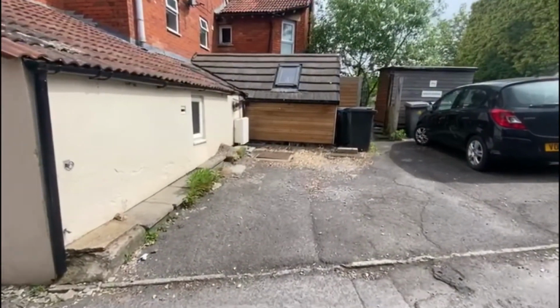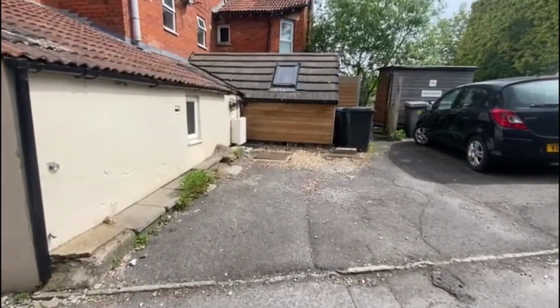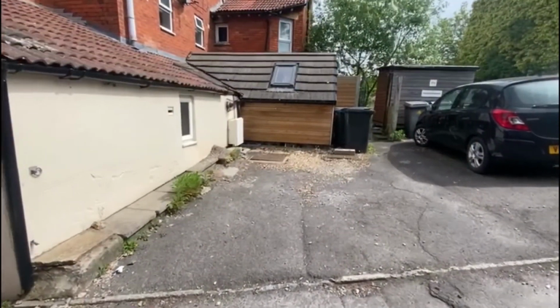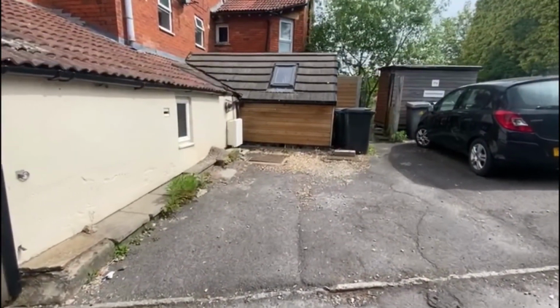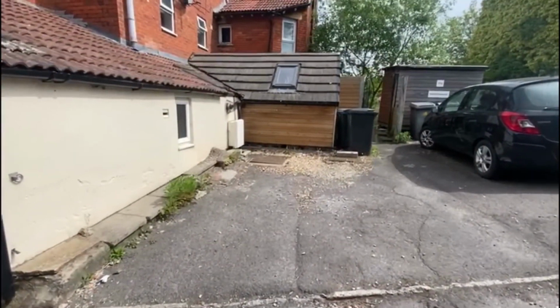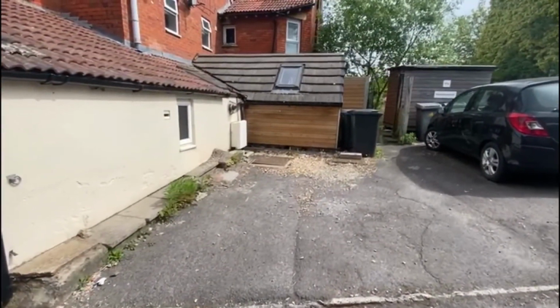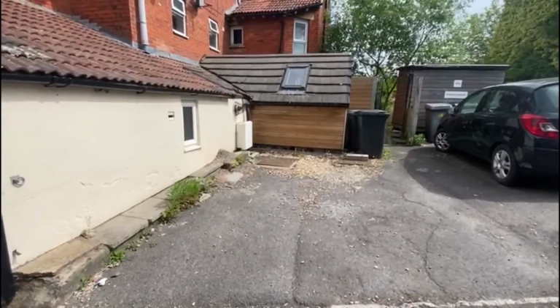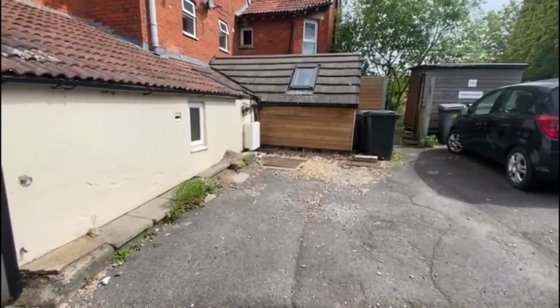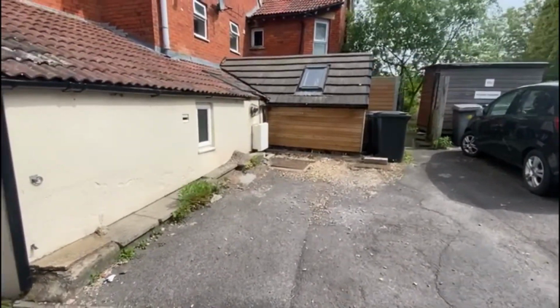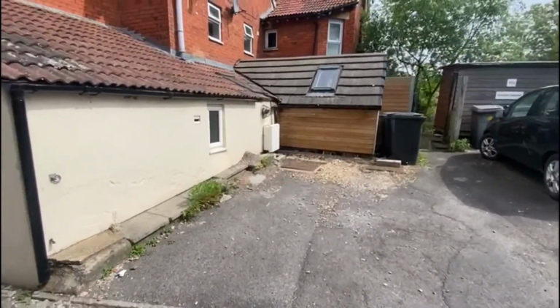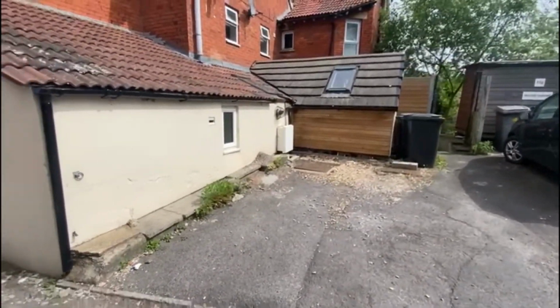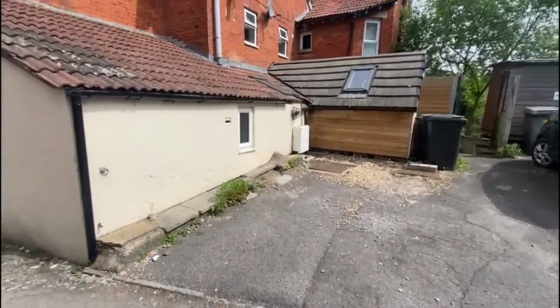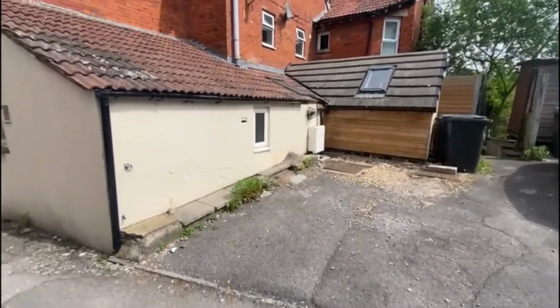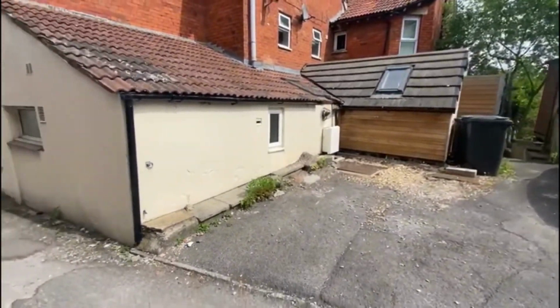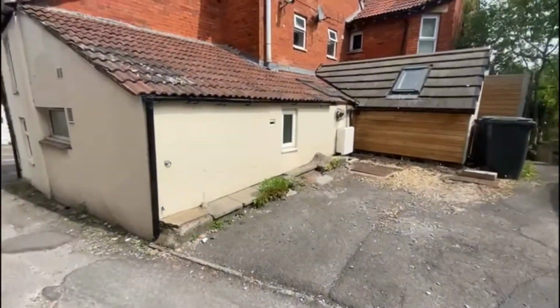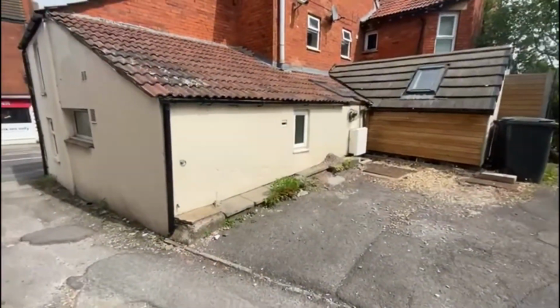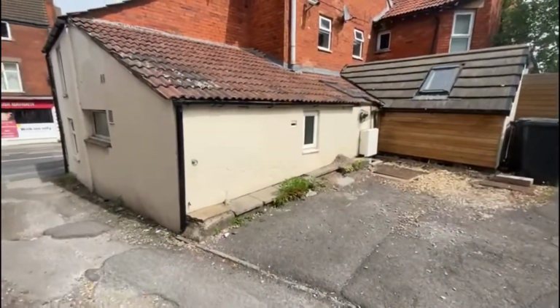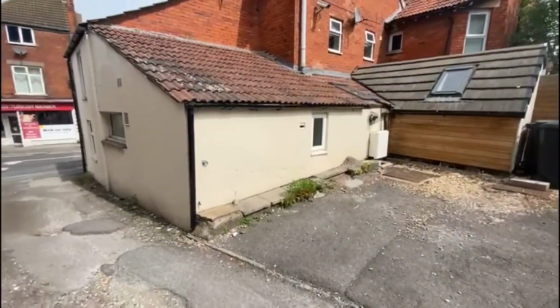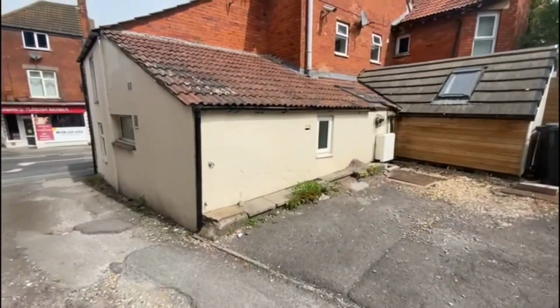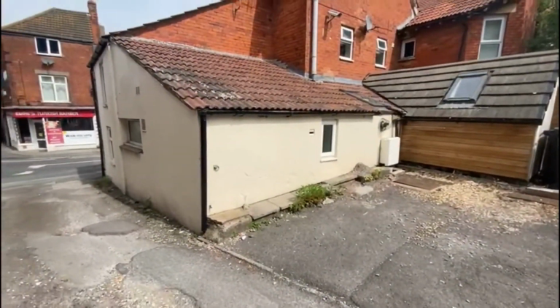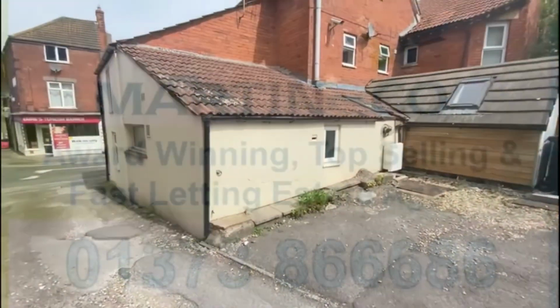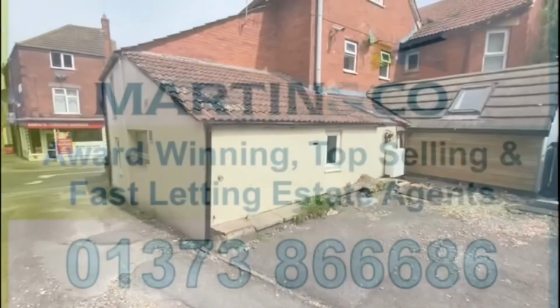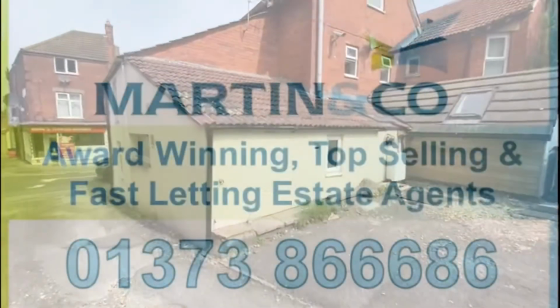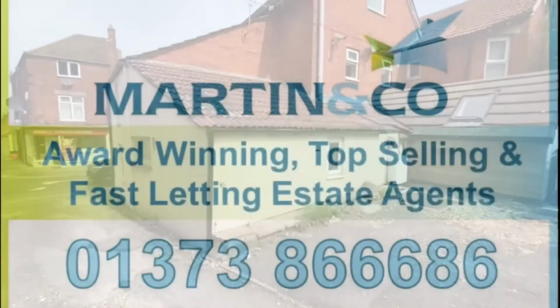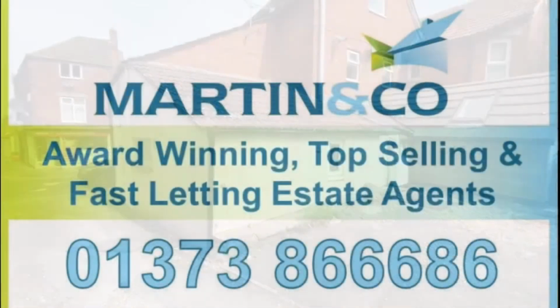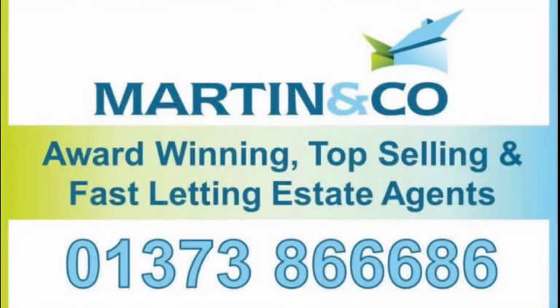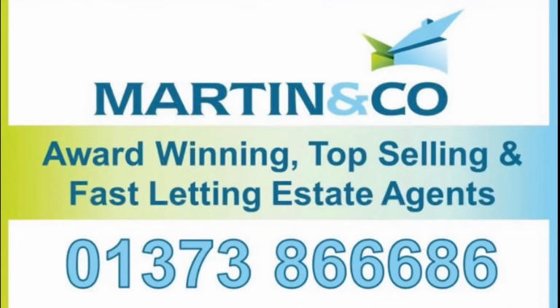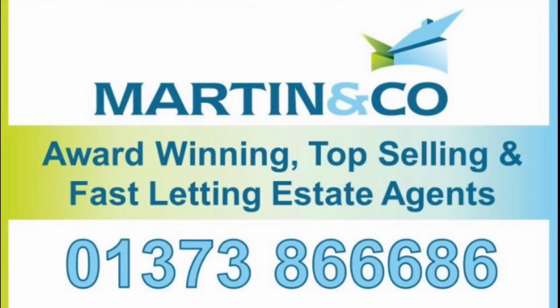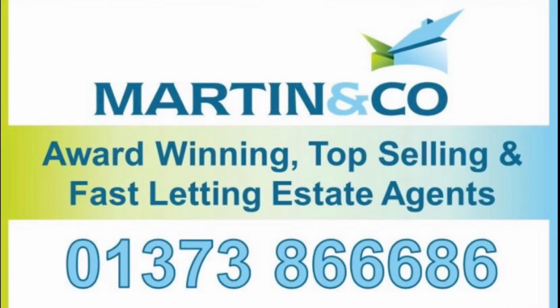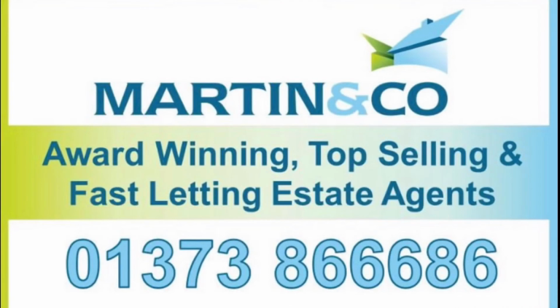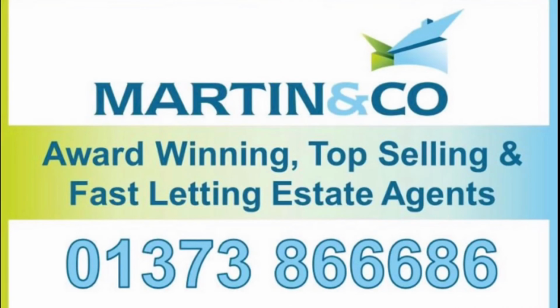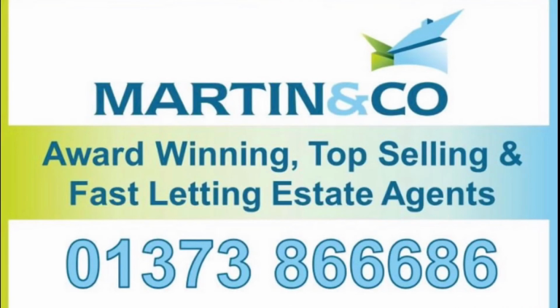I hope you've enjoyed looking around this fantastic property. For more information or to book a viewing please call us today.